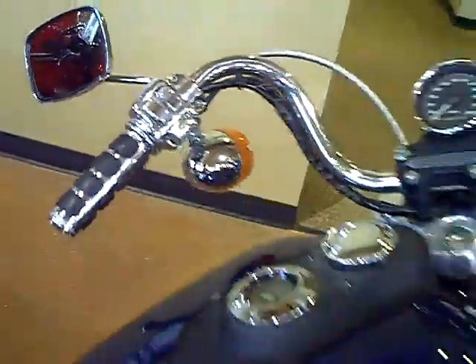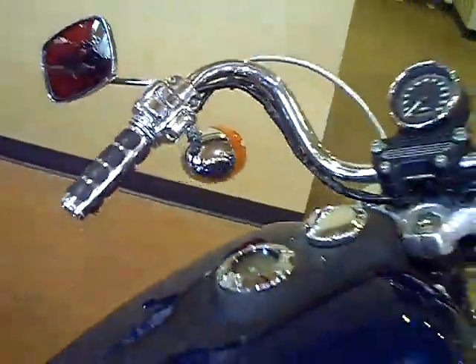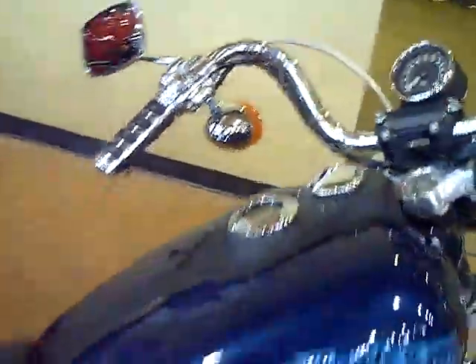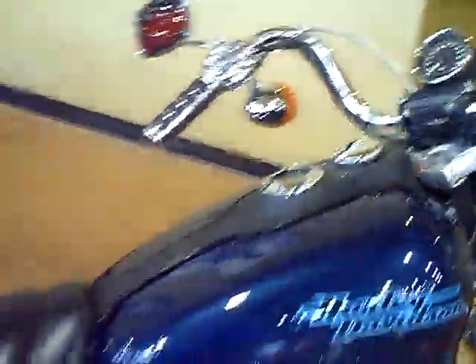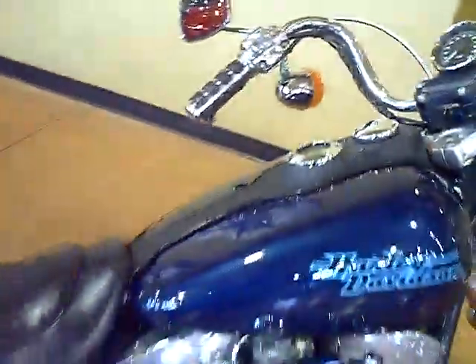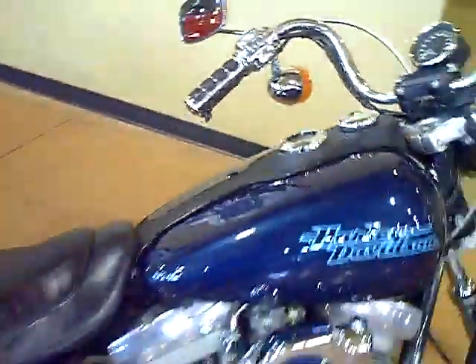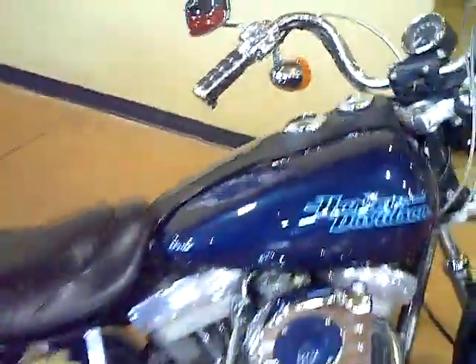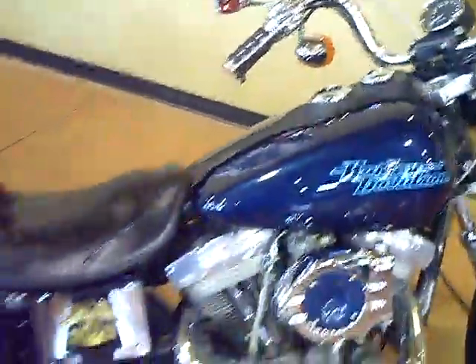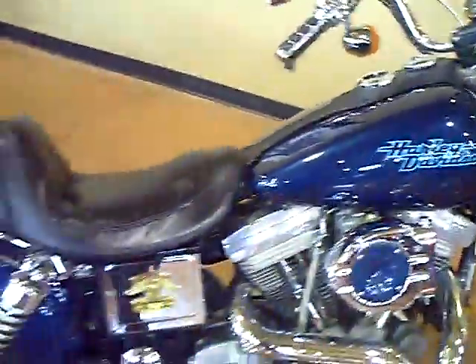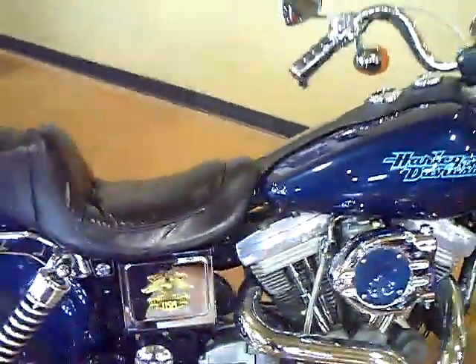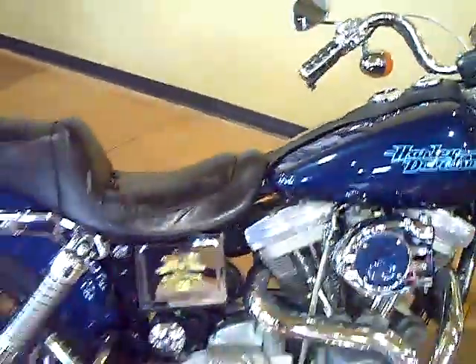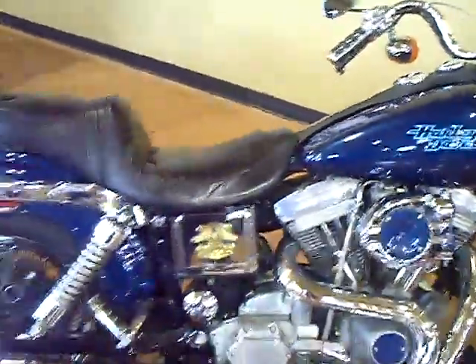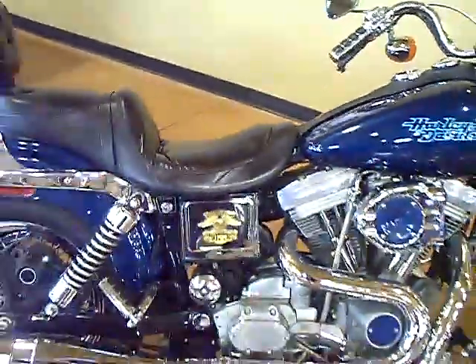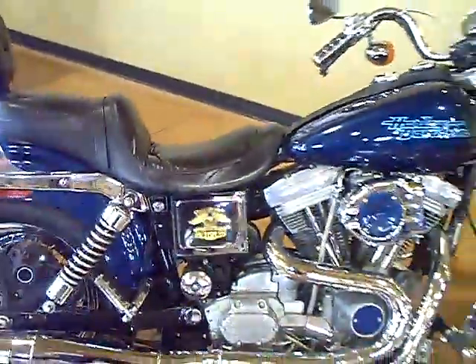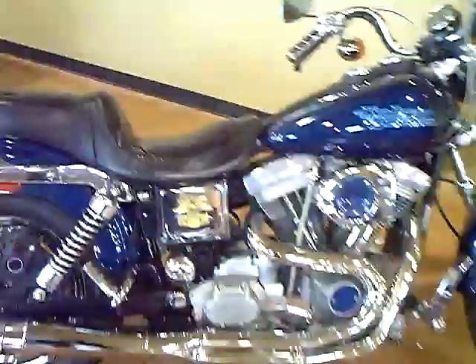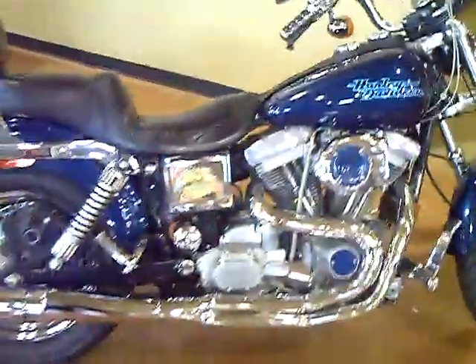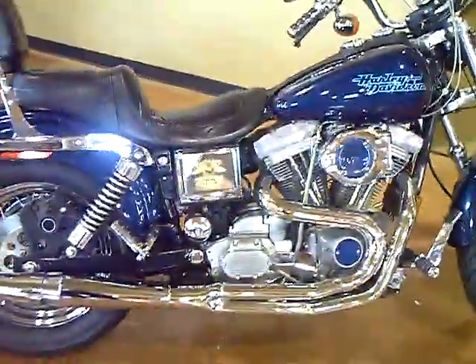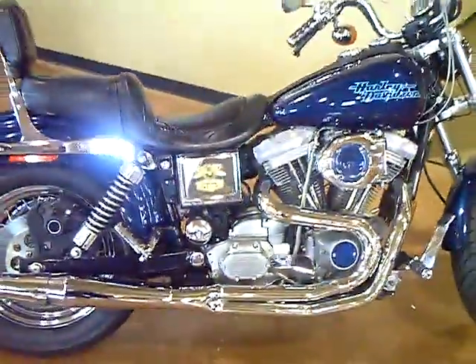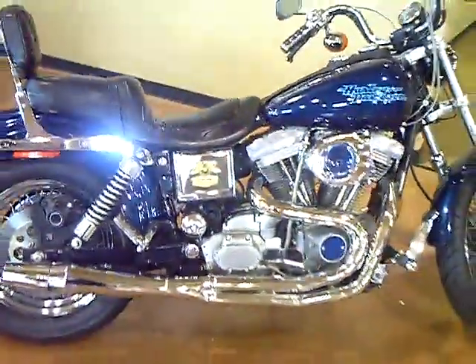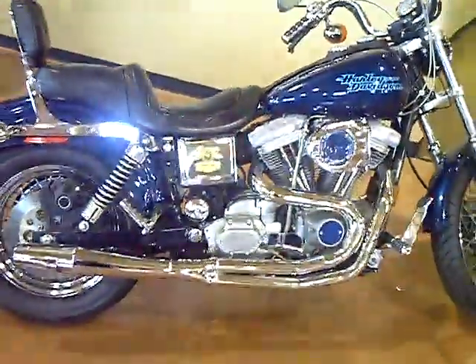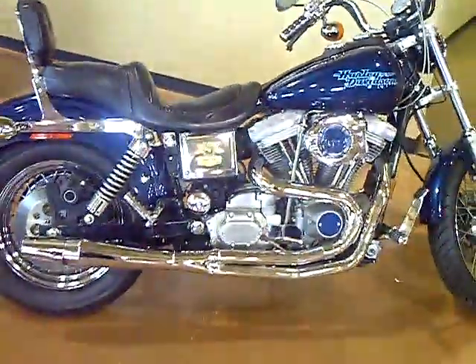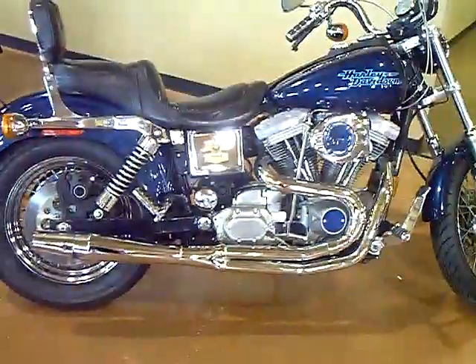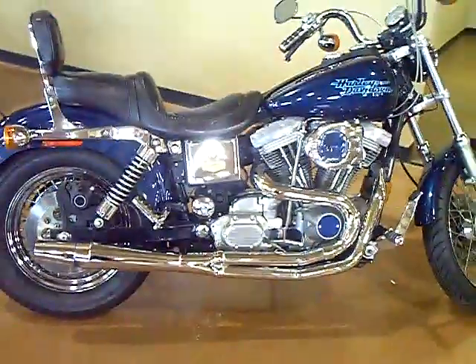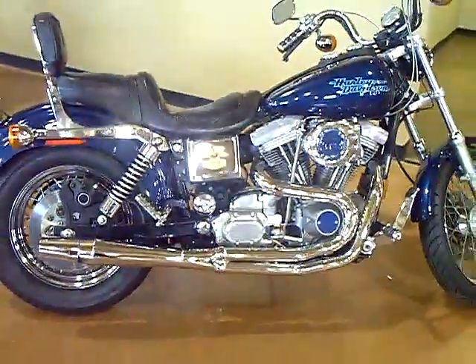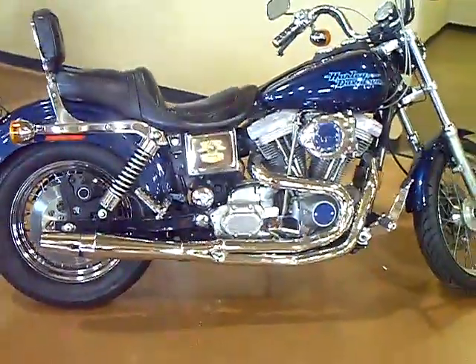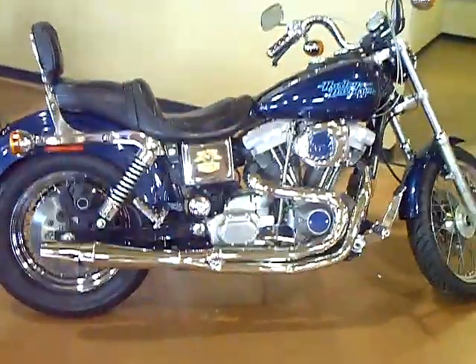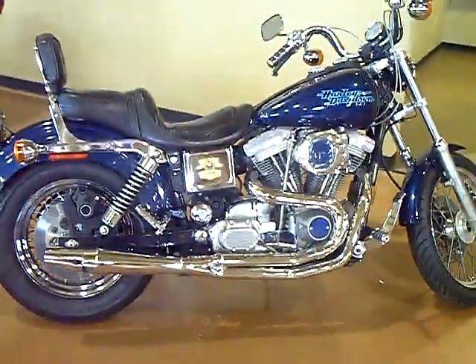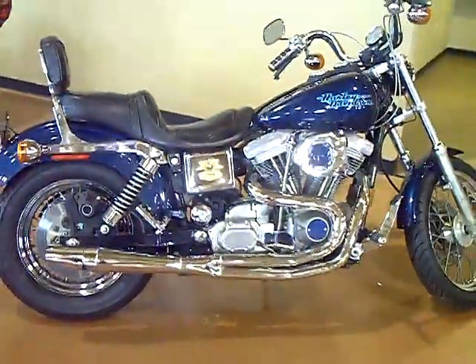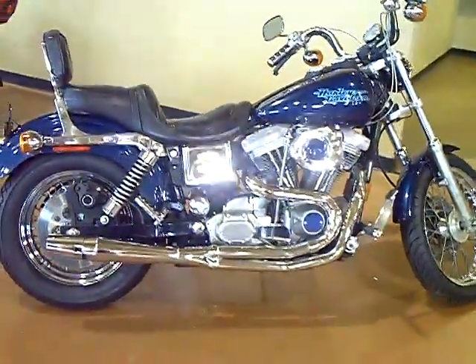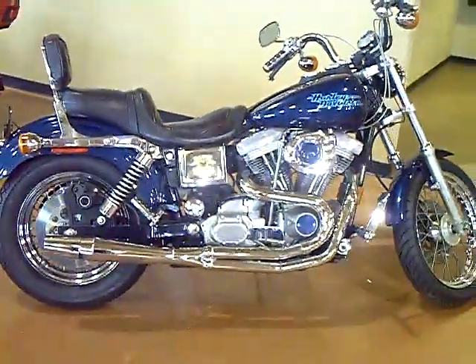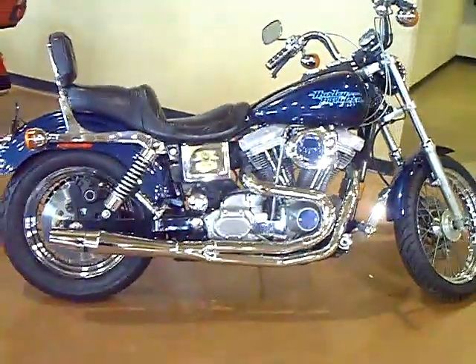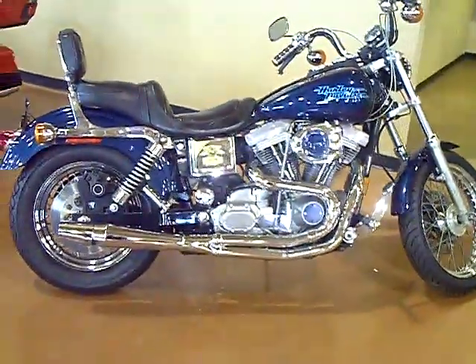On the opposite side of the bike we have upper and lower belt guards as well as a custom chrome belt pulley.